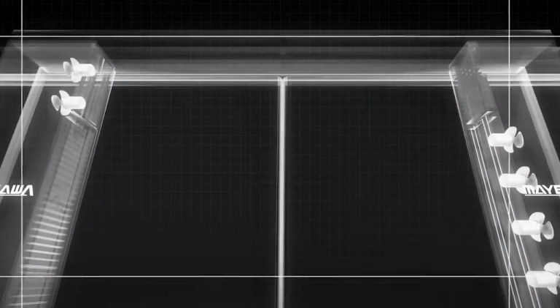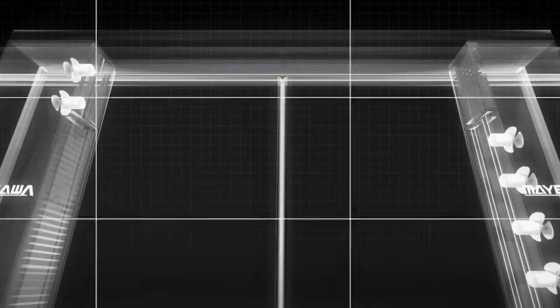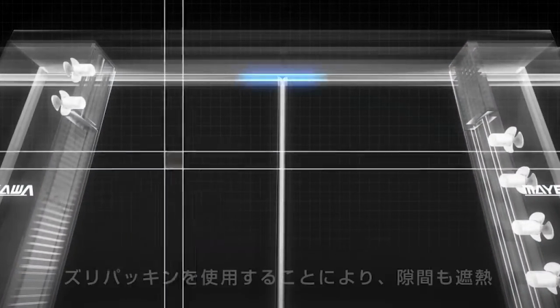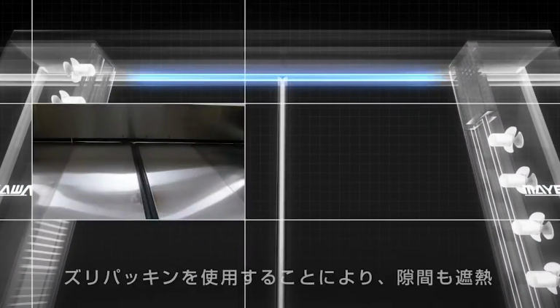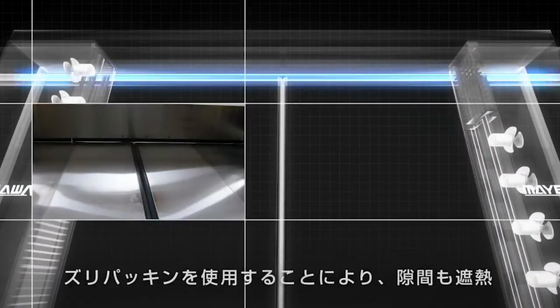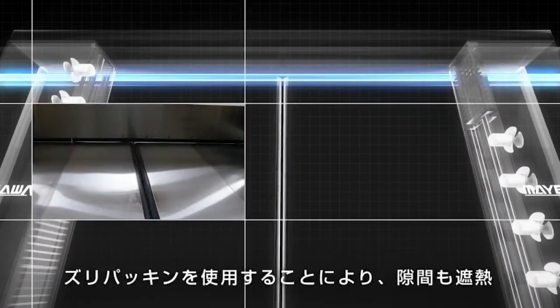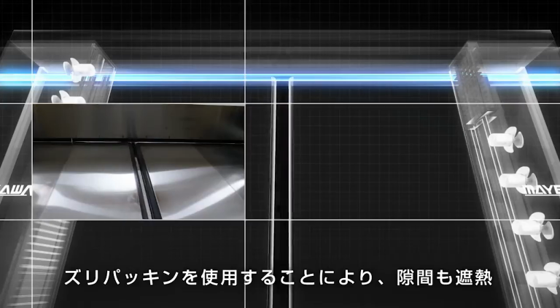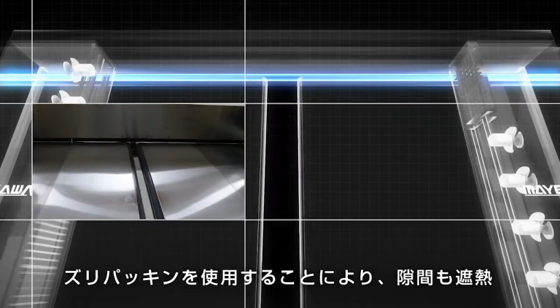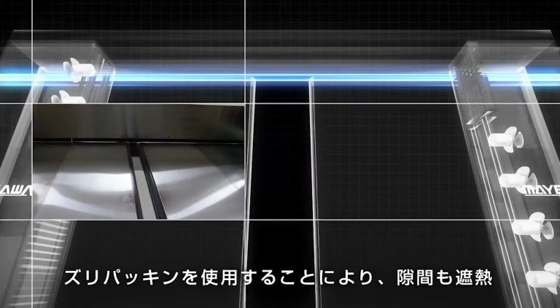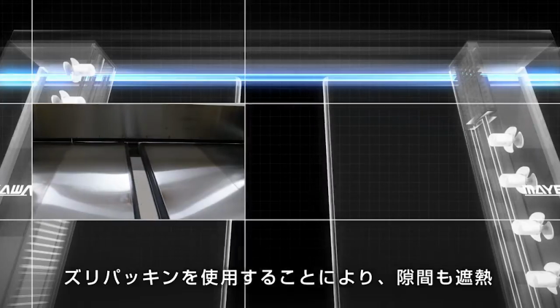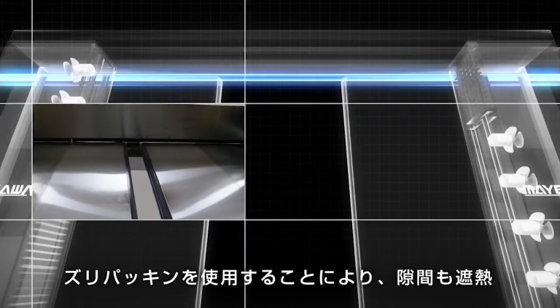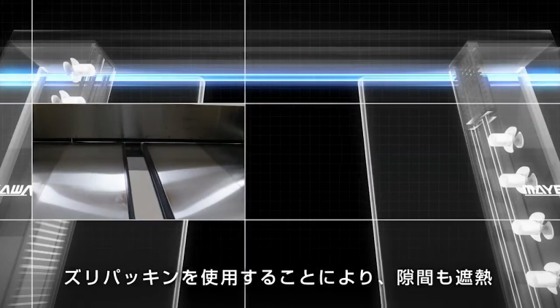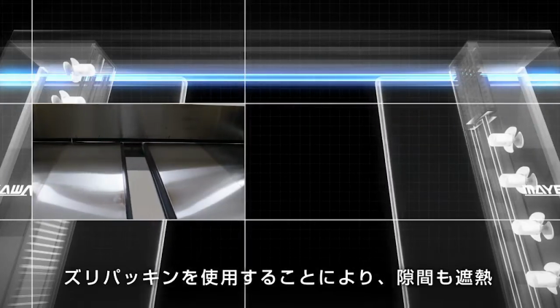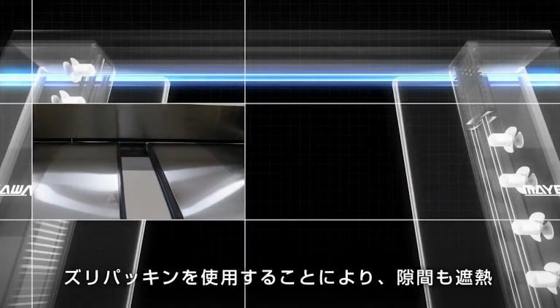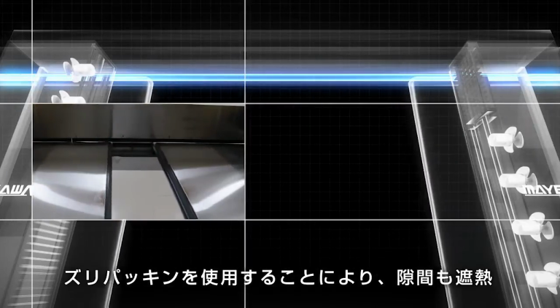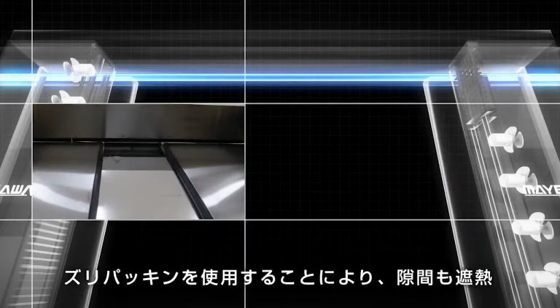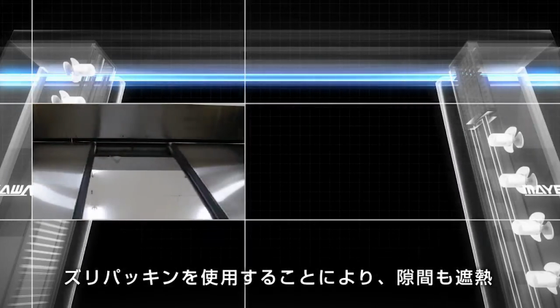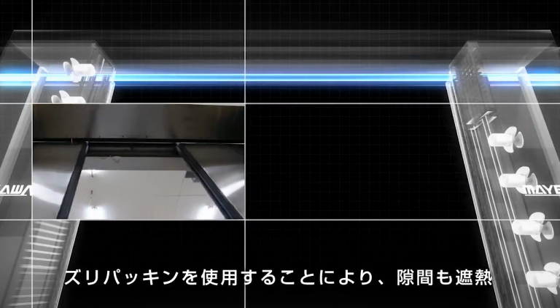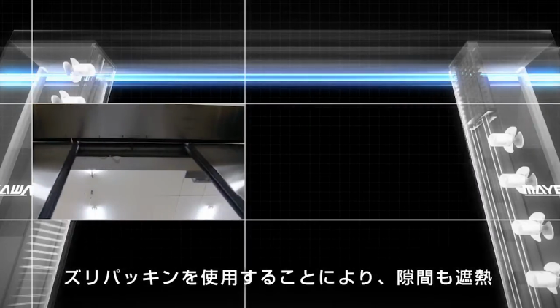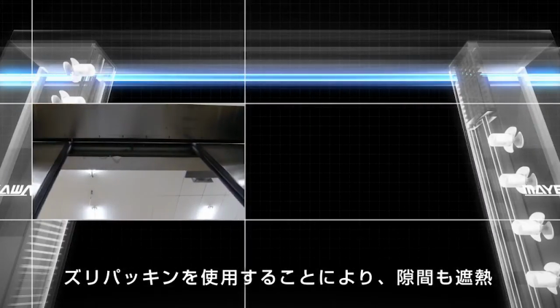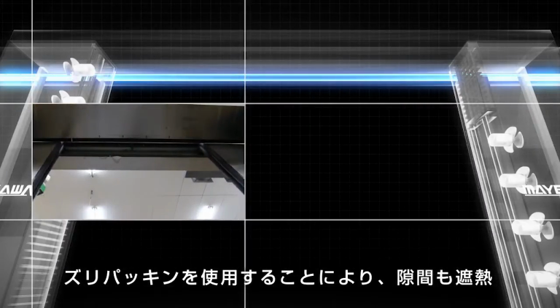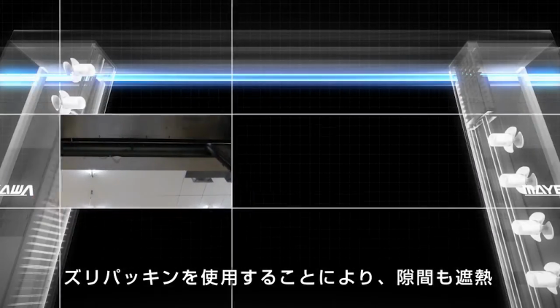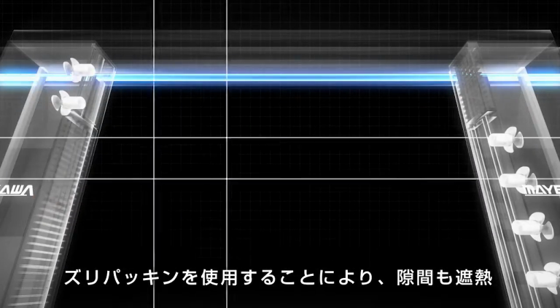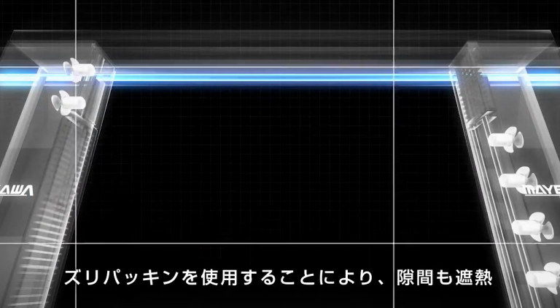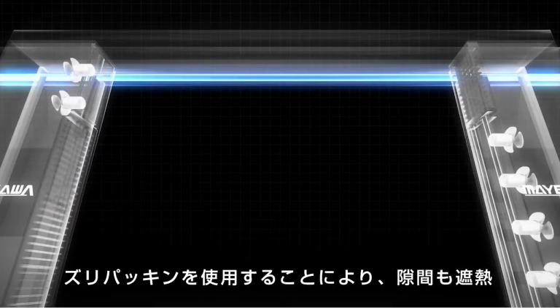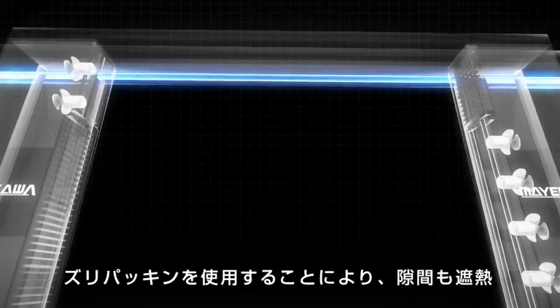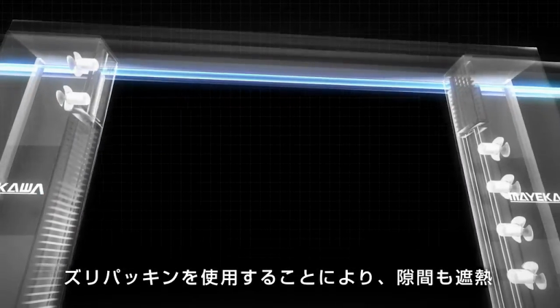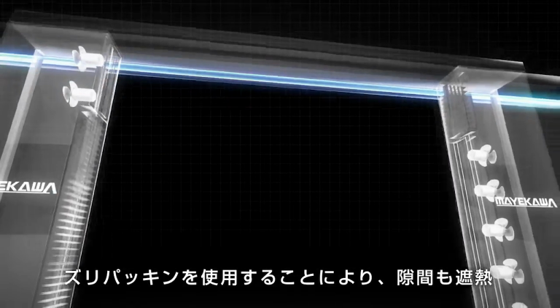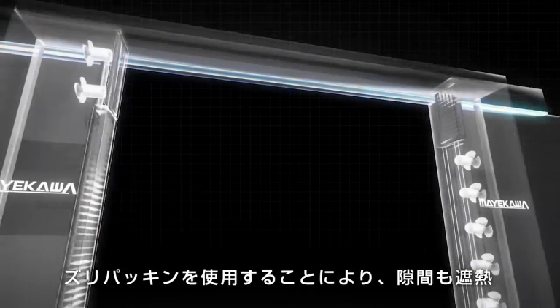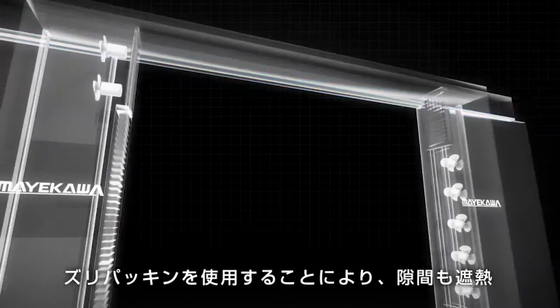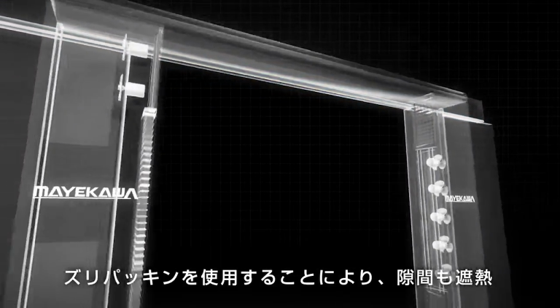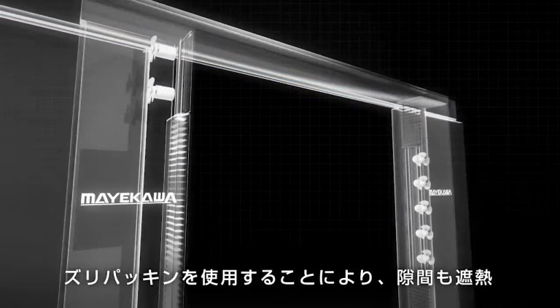The rubber packing installed in the ceiling and at the rear prevents cold and warm air from leaking through the opening.